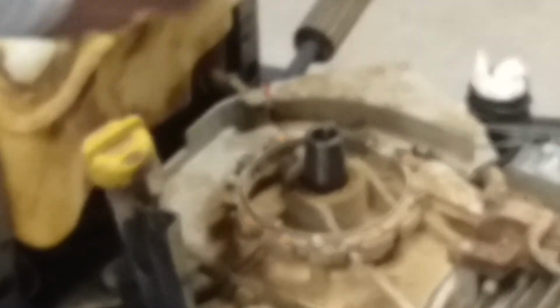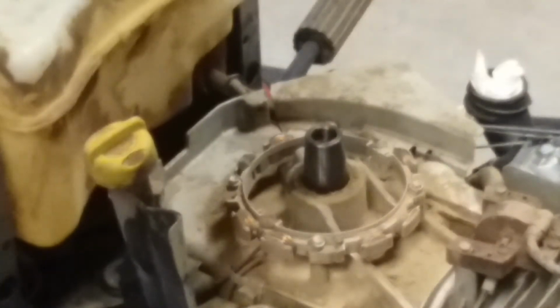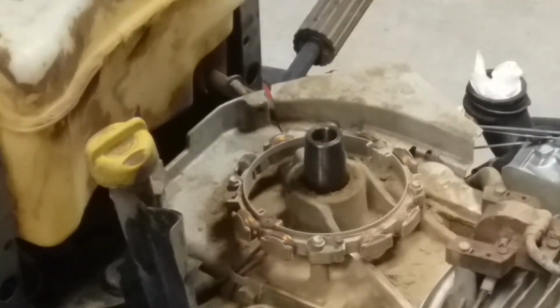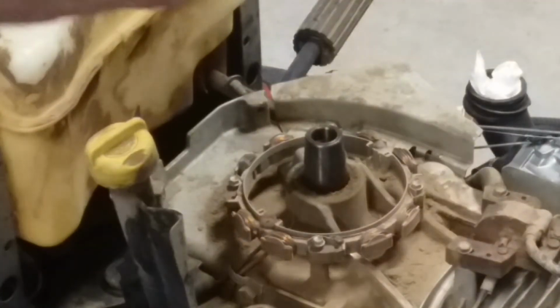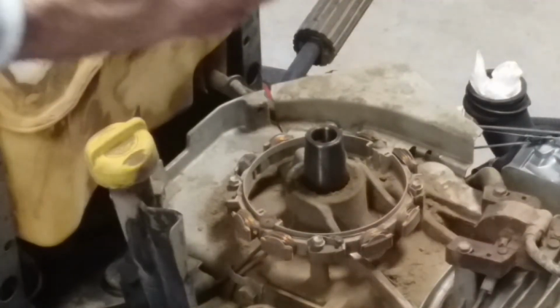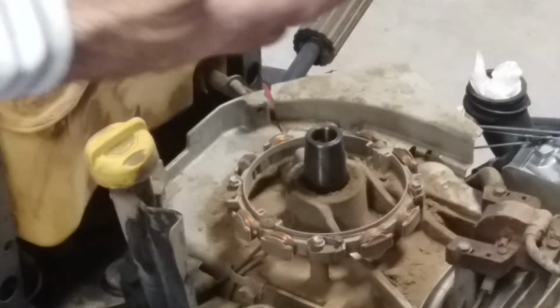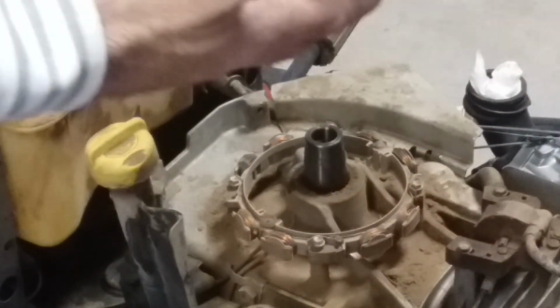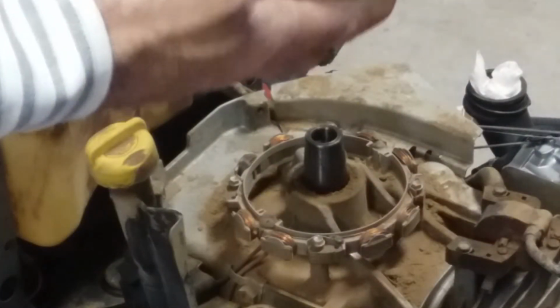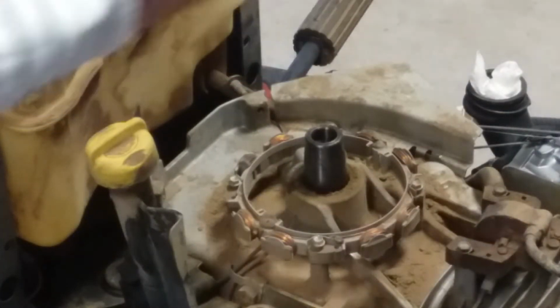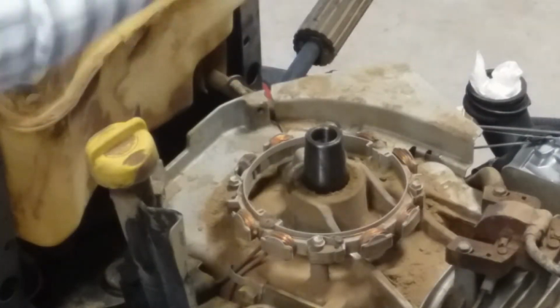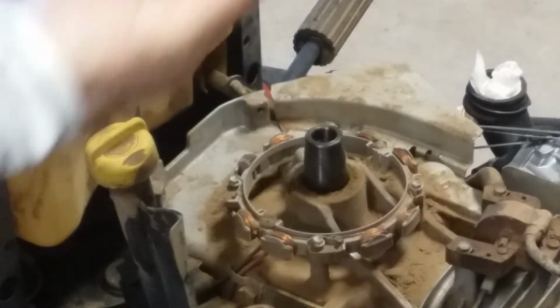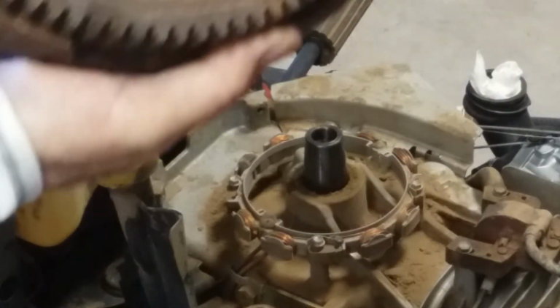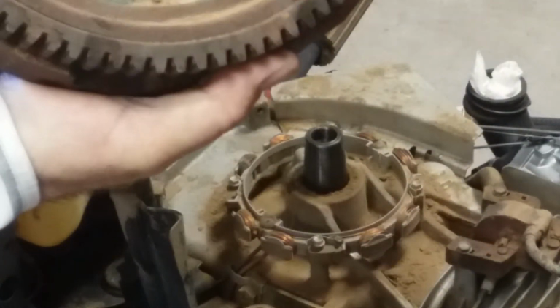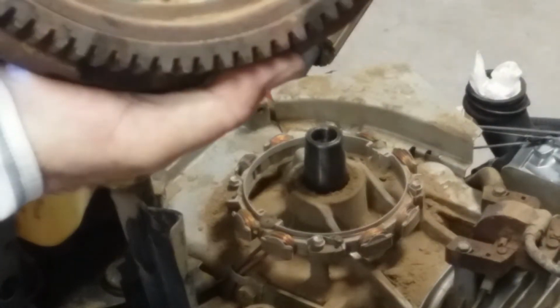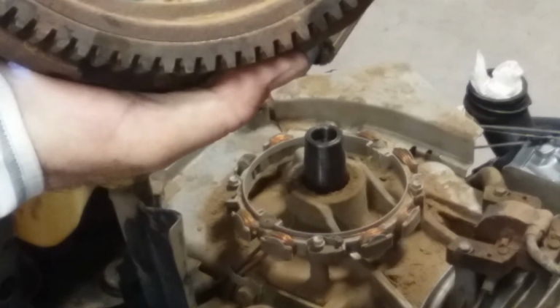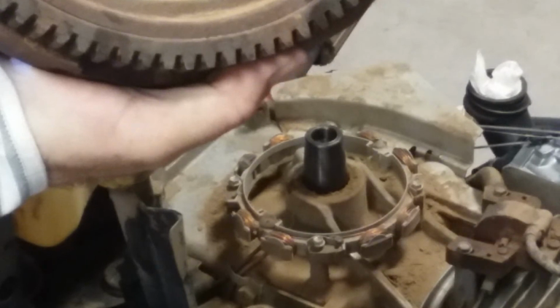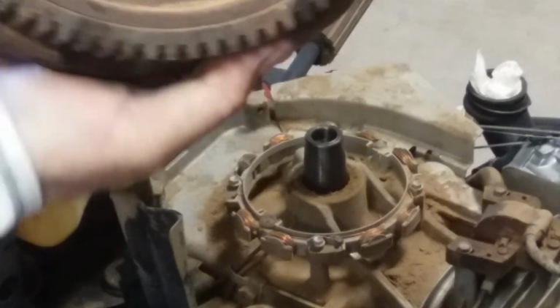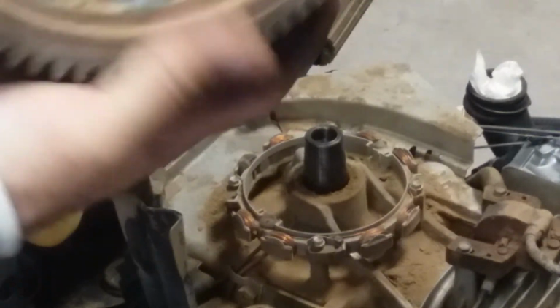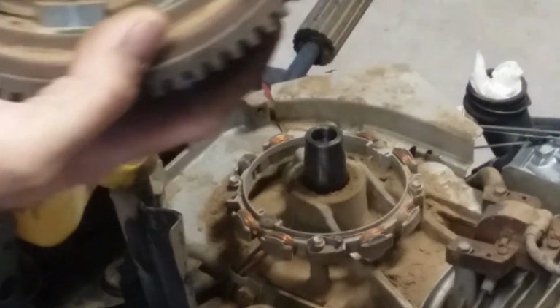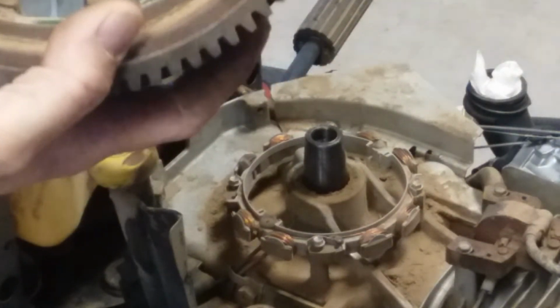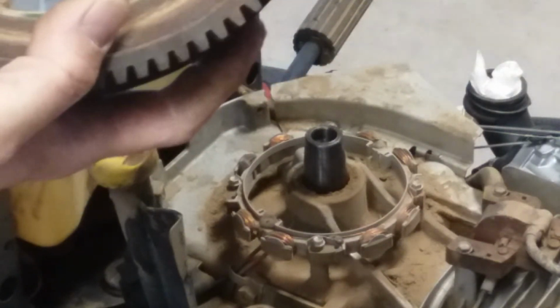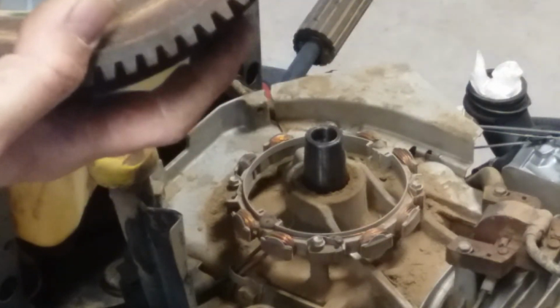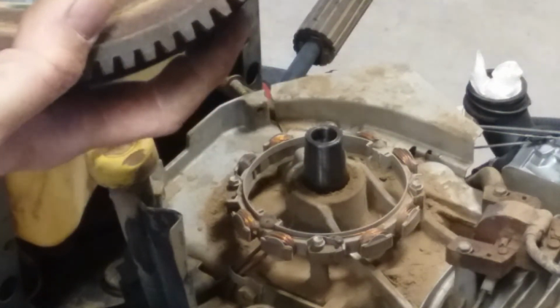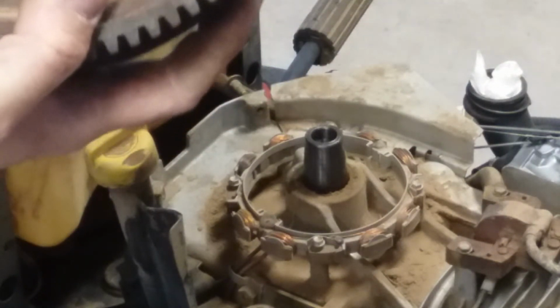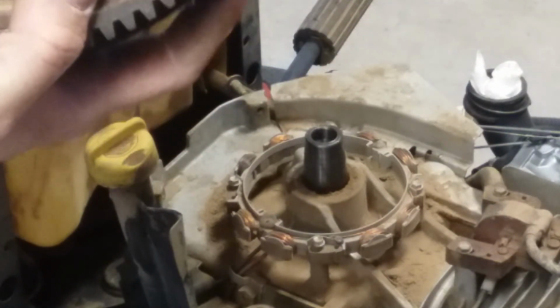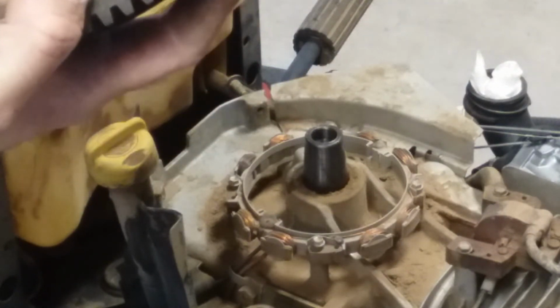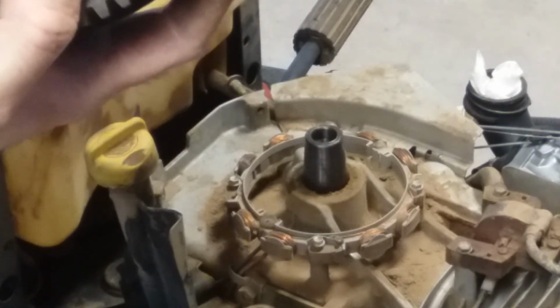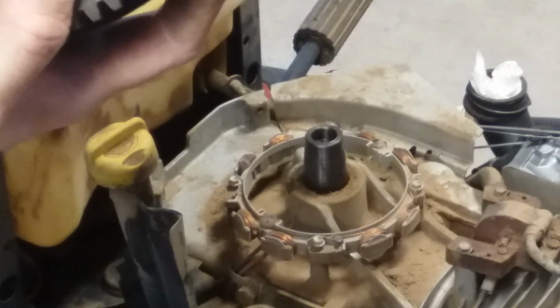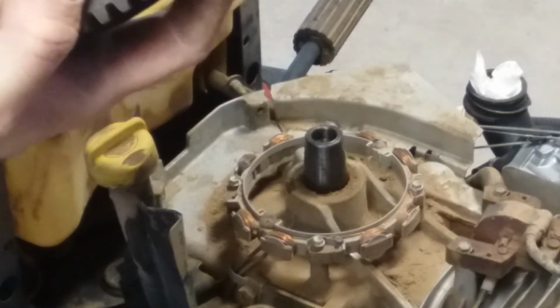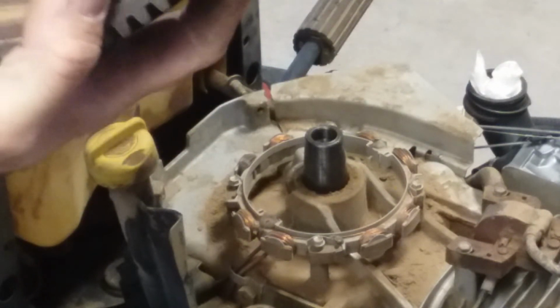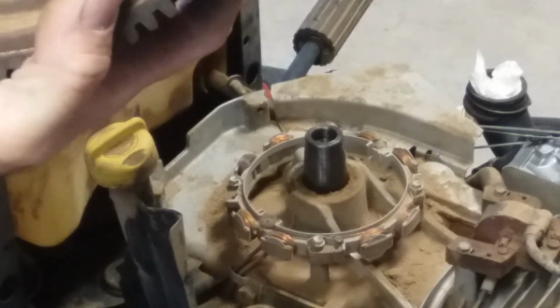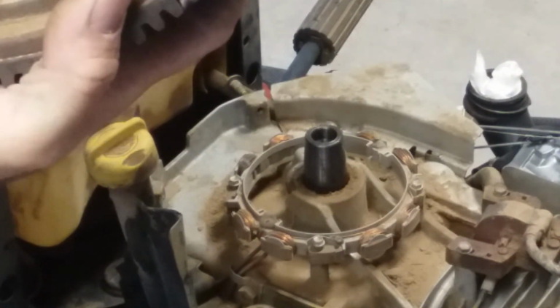There's the flywheel, and there's all your magnets in there.